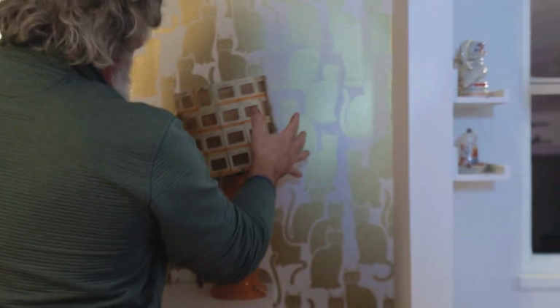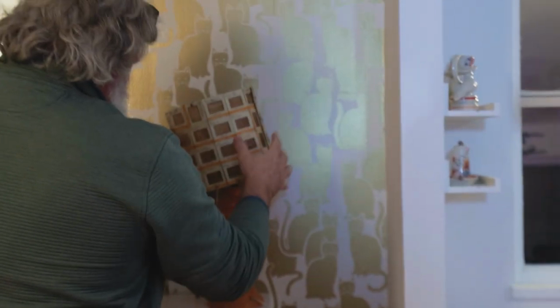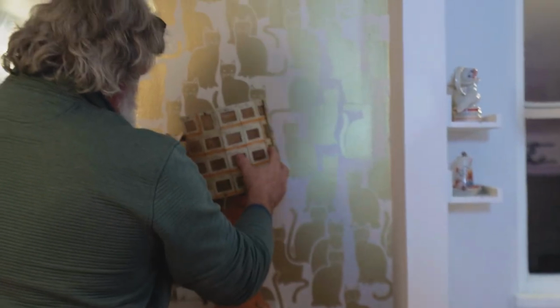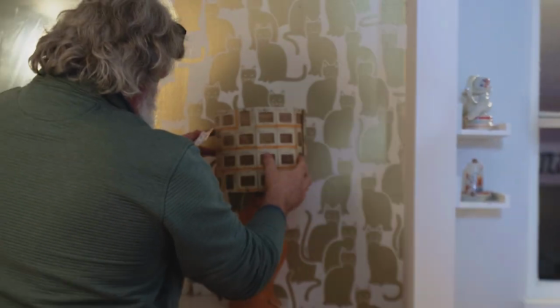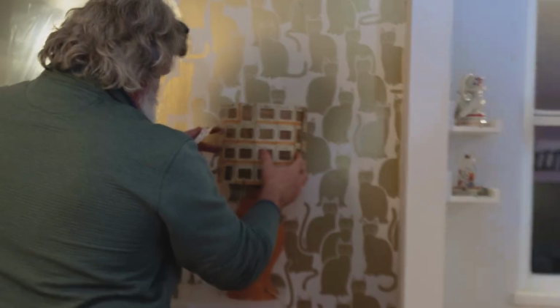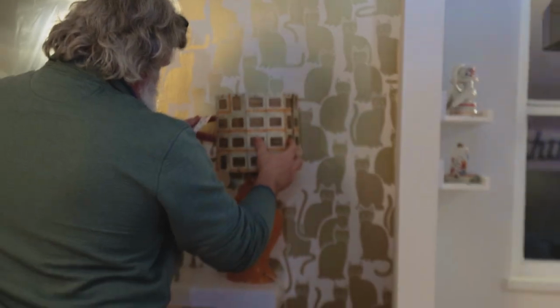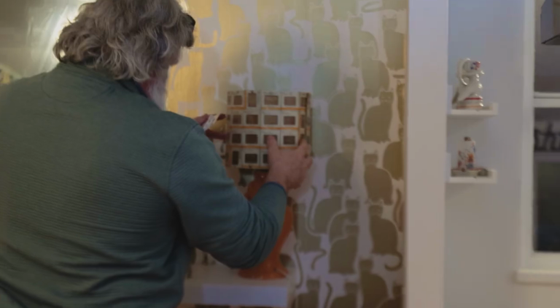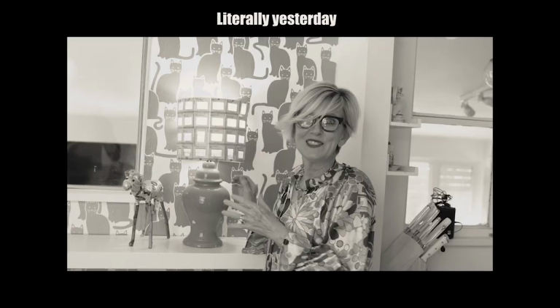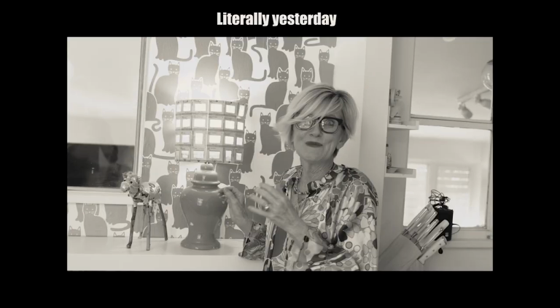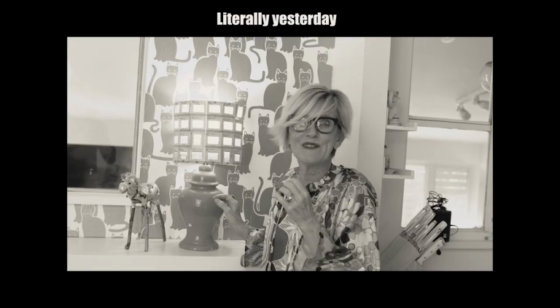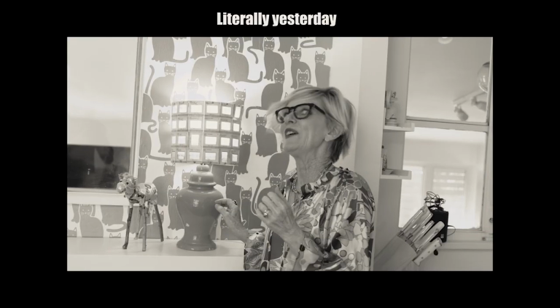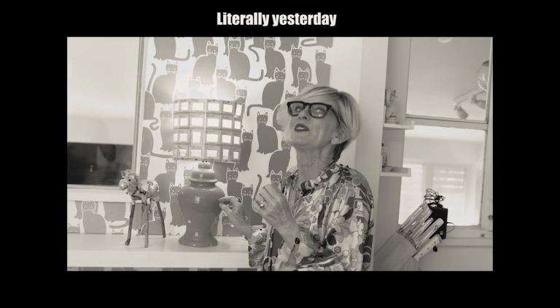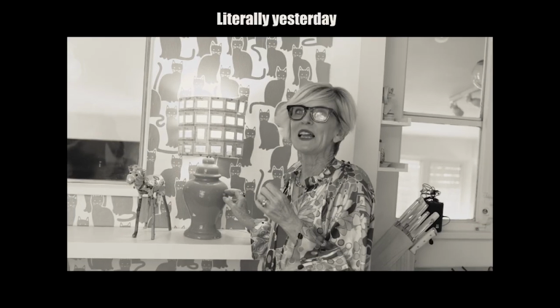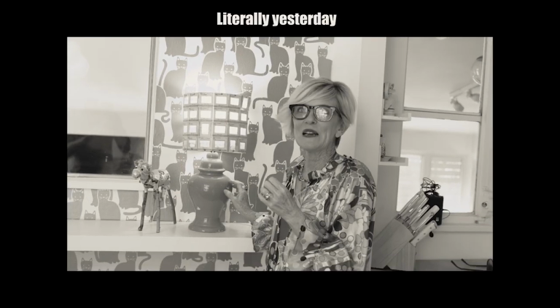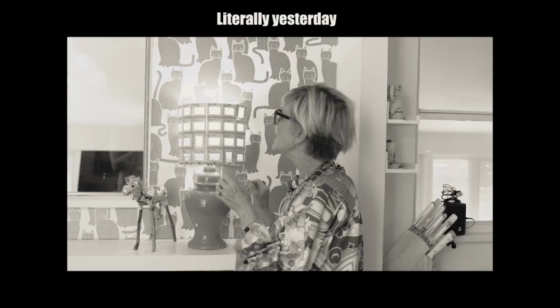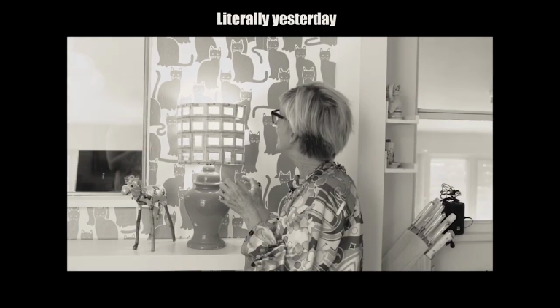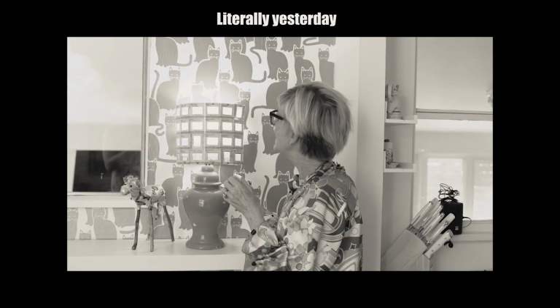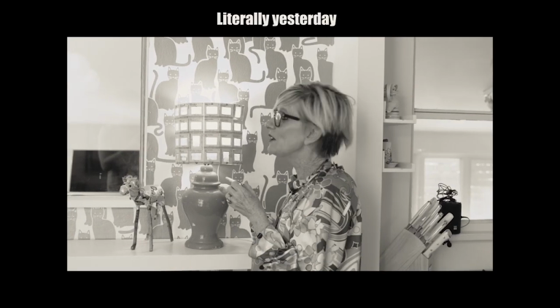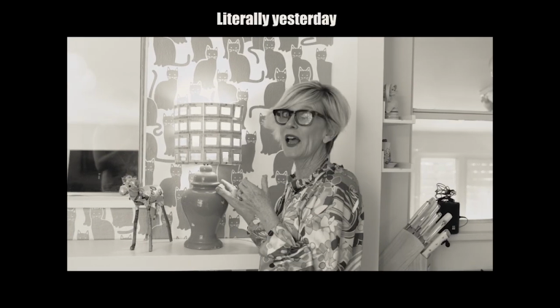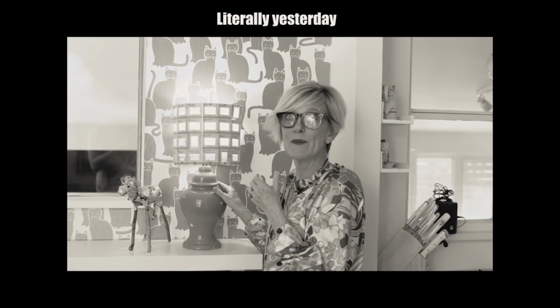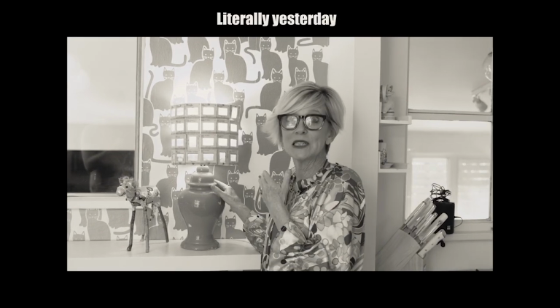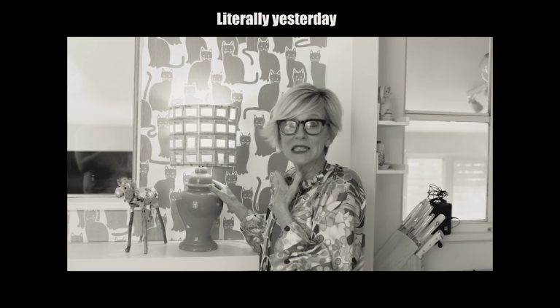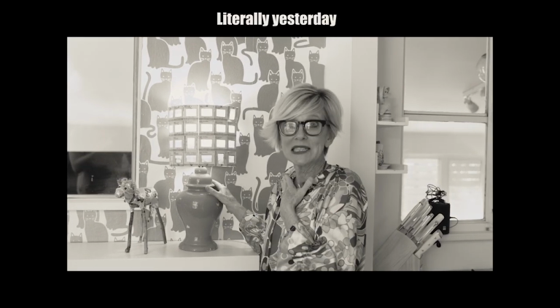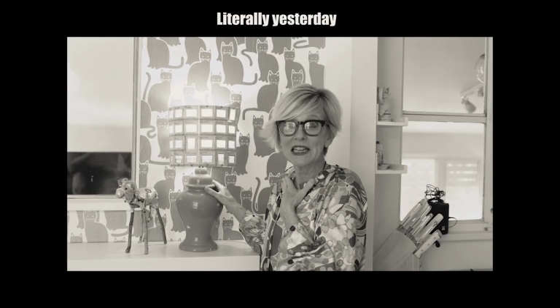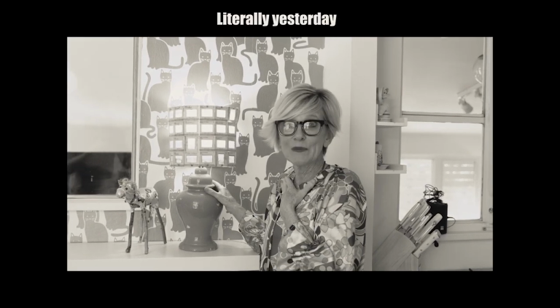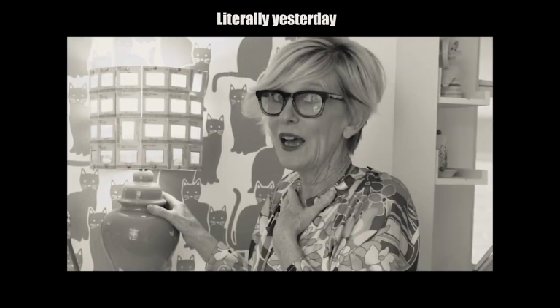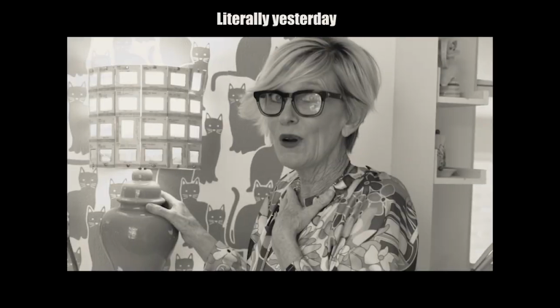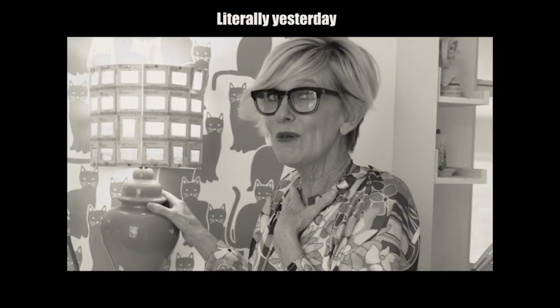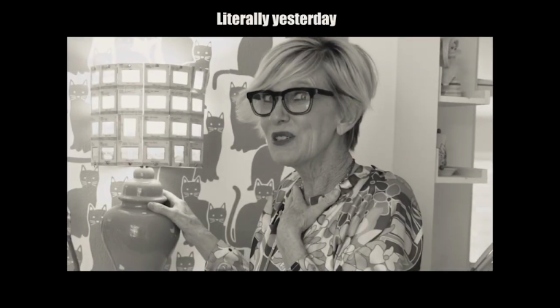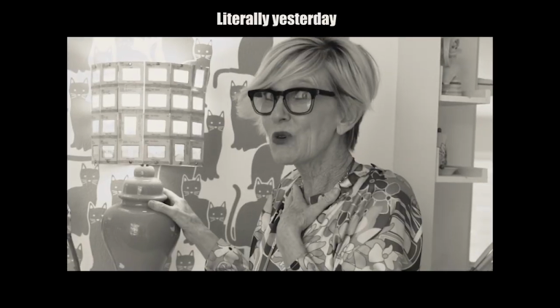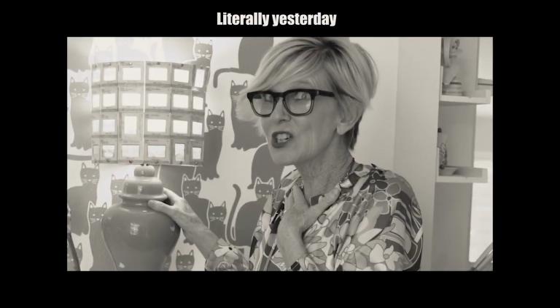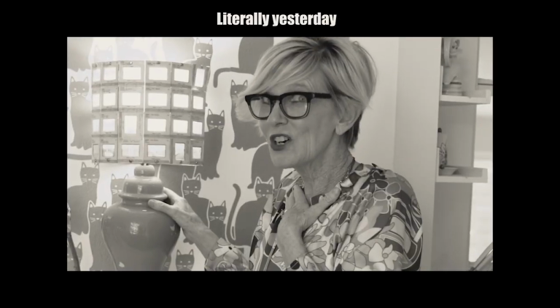Amy's going to be mad. This is my favorite lamp. If anything were to happen to this lamp, I'd probably divorce her. I don't know what happened there.